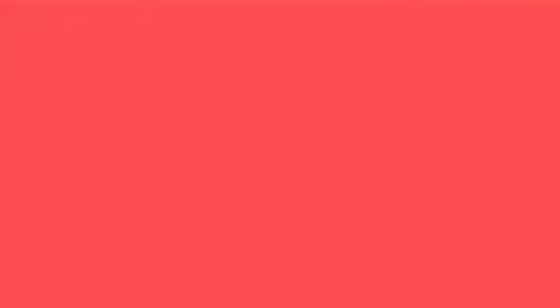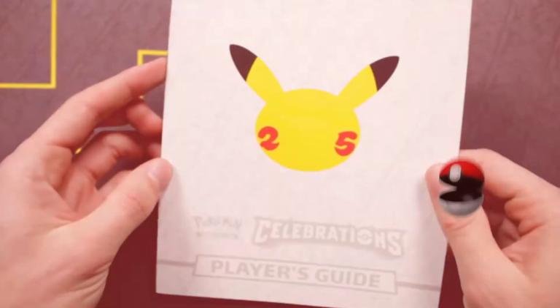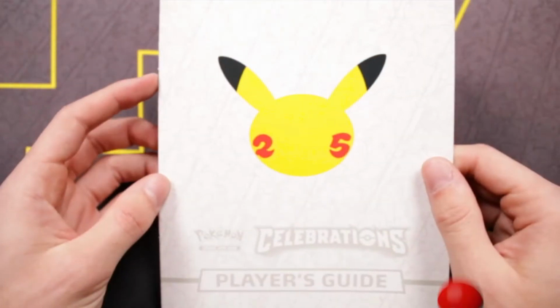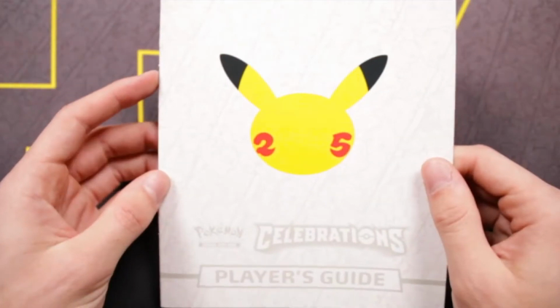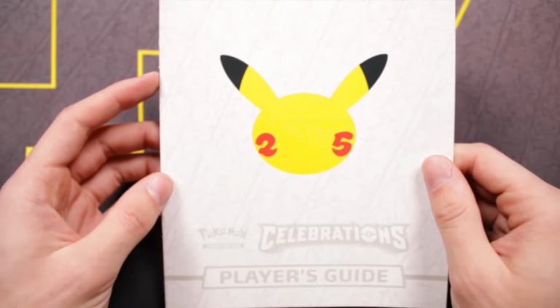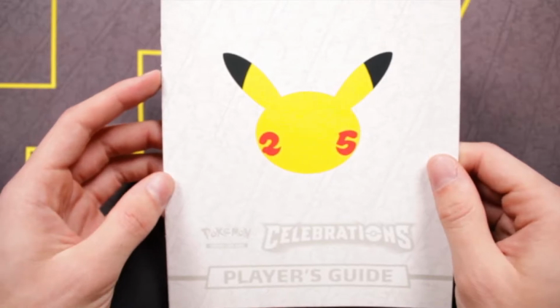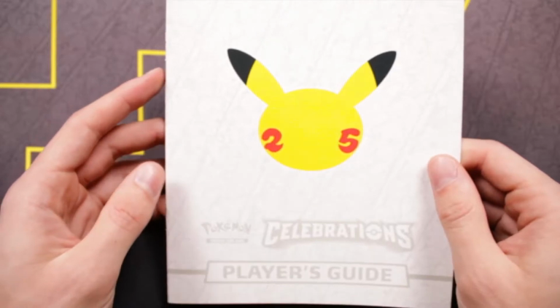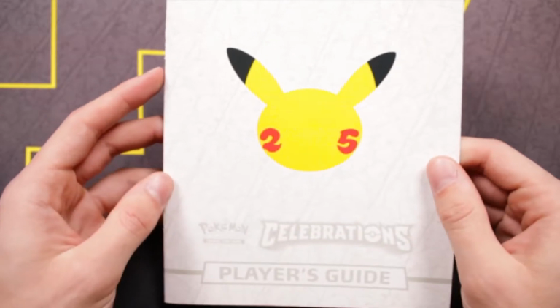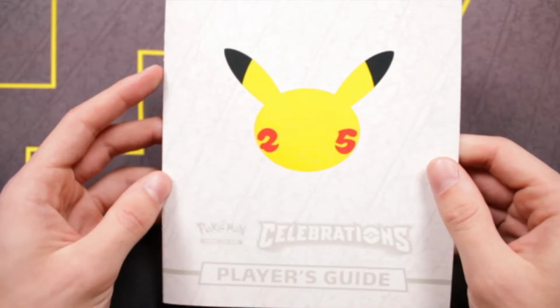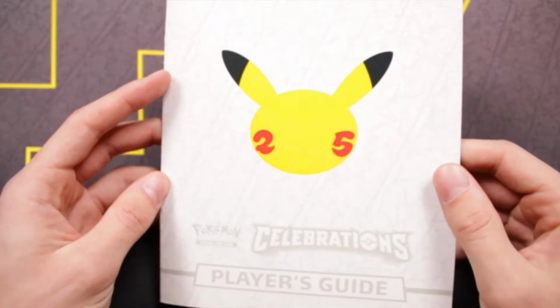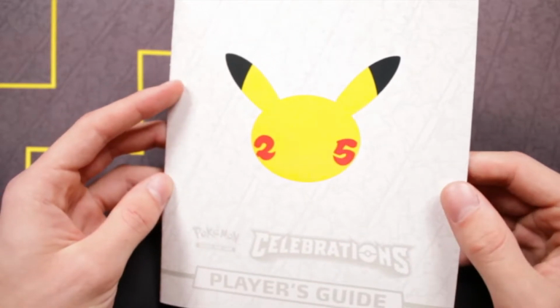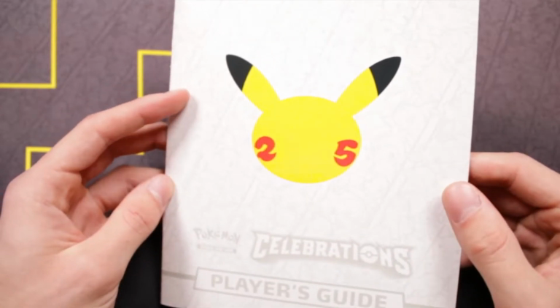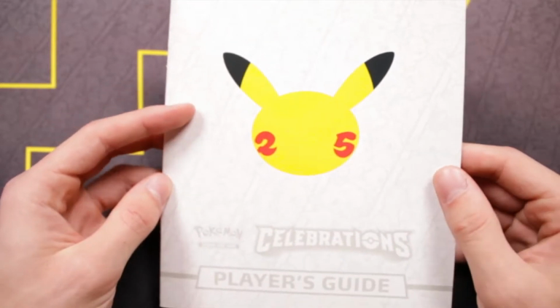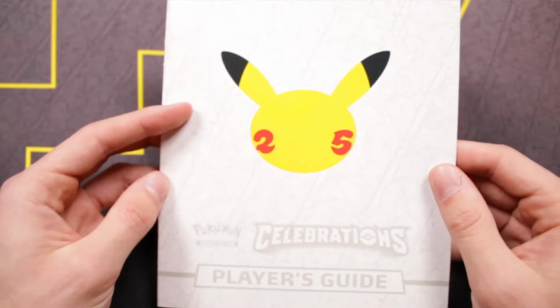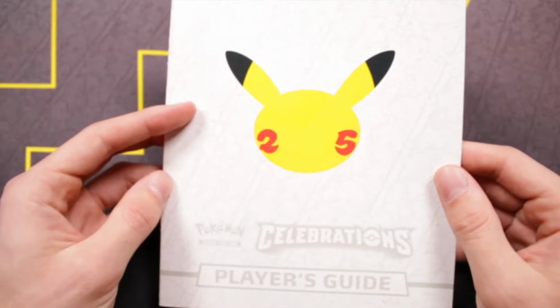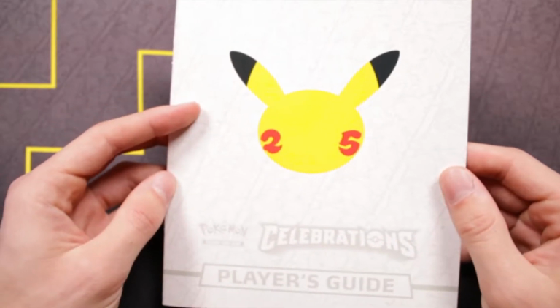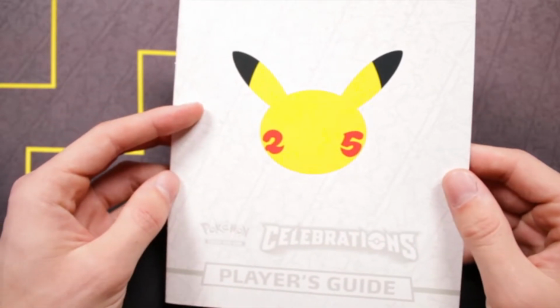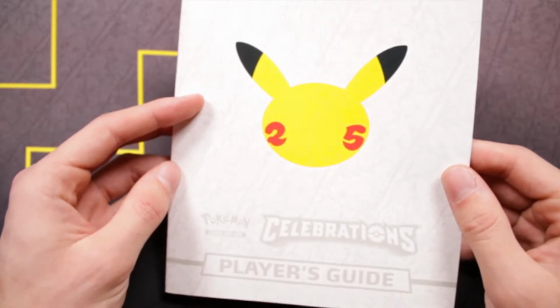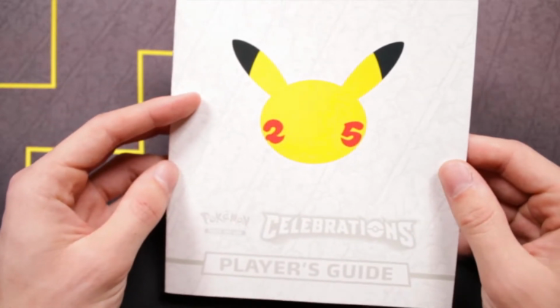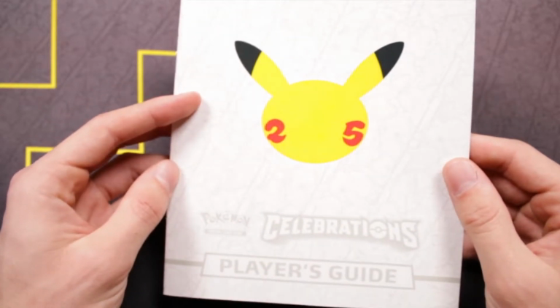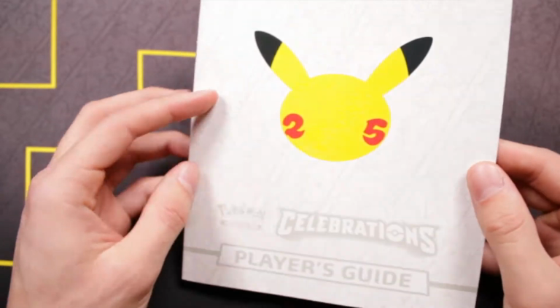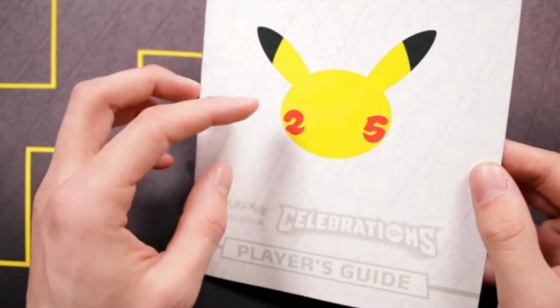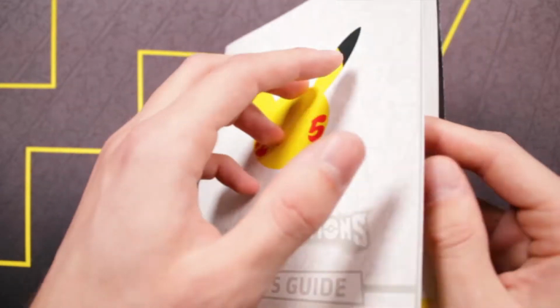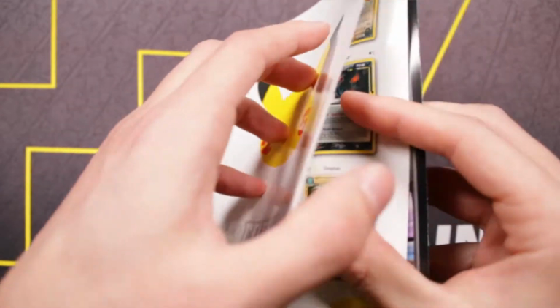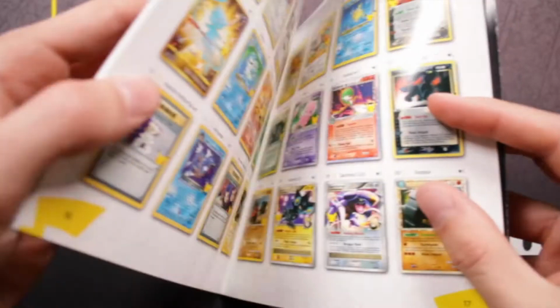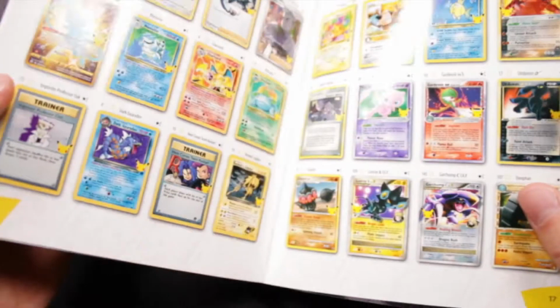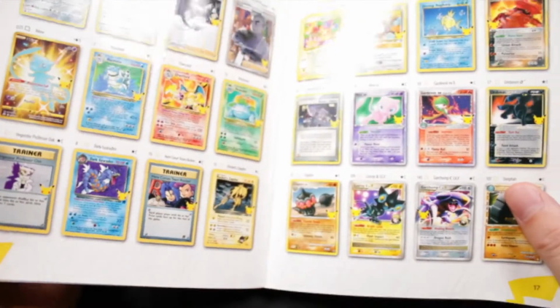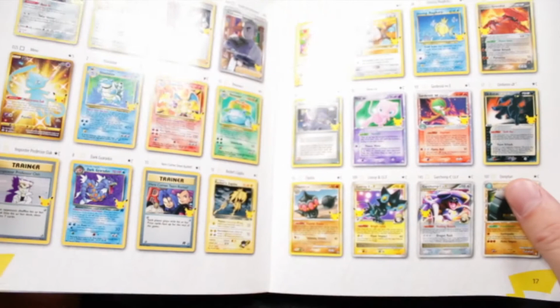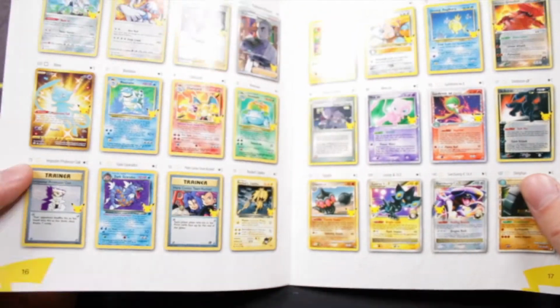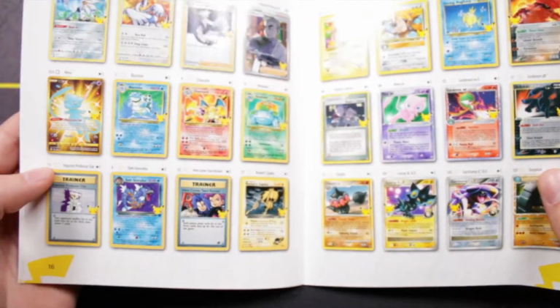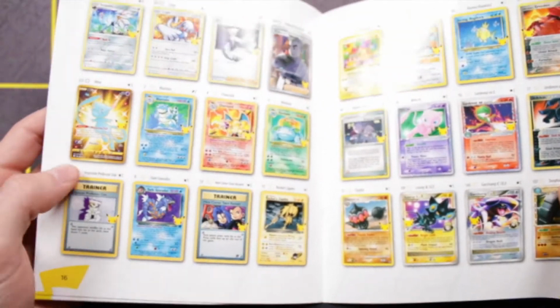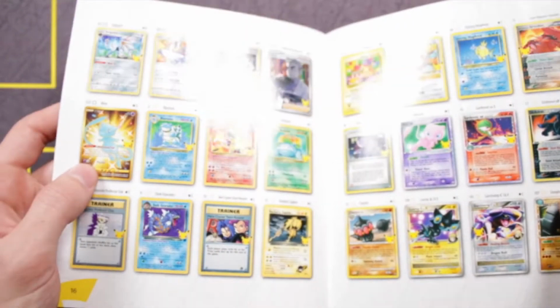Also in these boxes, there come five additional booster packs of Sword and Shield era sets. So maybe we get something cool in one of those as well. But this box has been sitting in my office for a few days now, and I got to see what's inside. So let's get right to it. And as we always do, we're going to go through everything that comes in this Elite Trainer box. The first thing up is the Player's Guide, which kind of shows you every single card in the set.